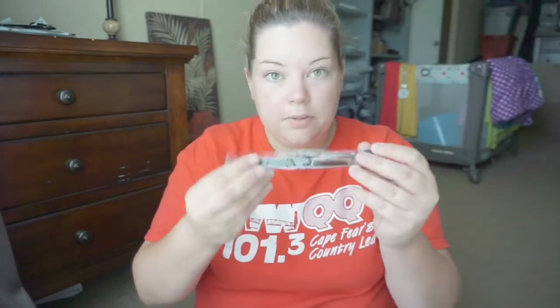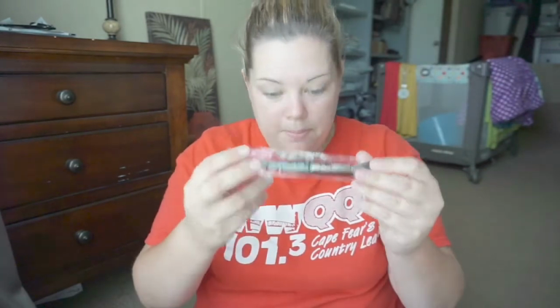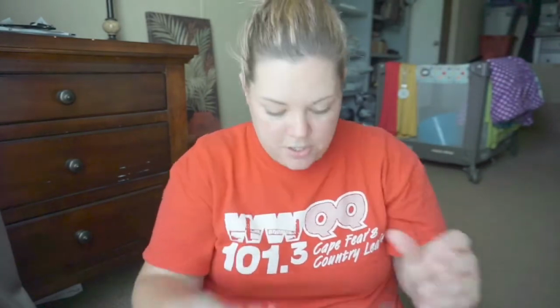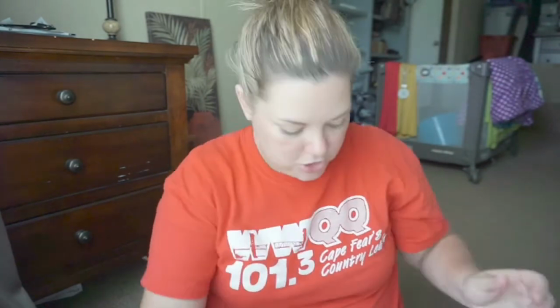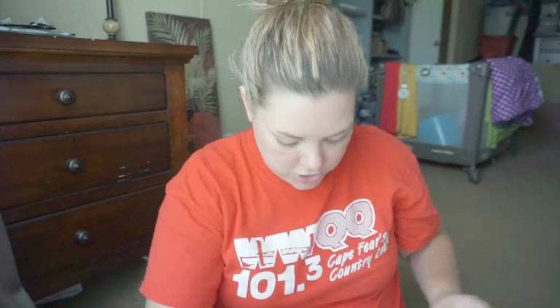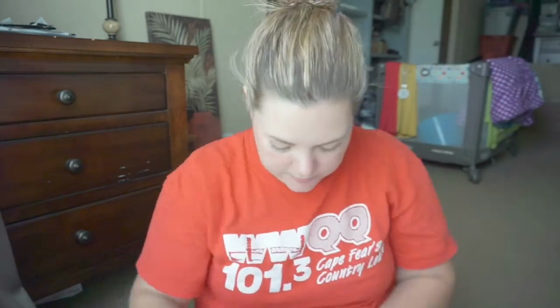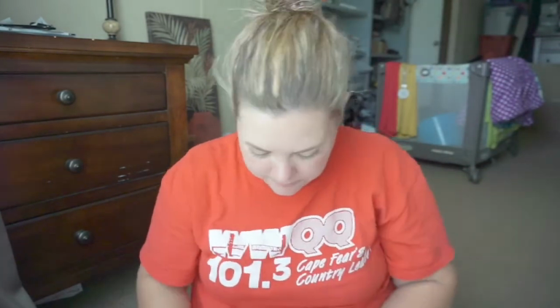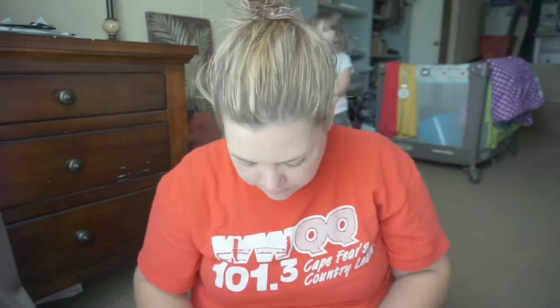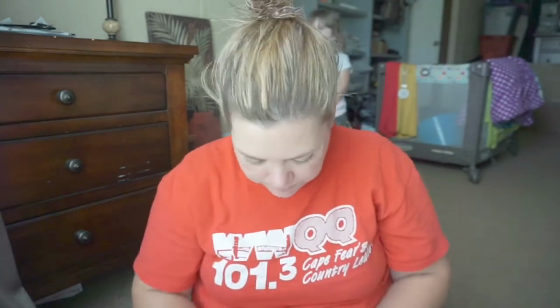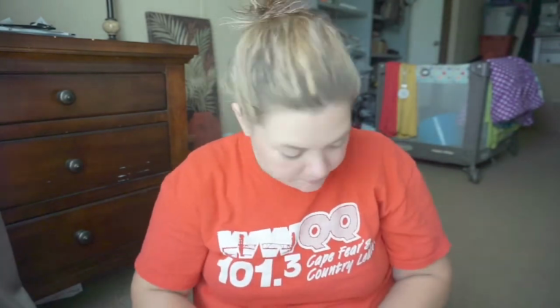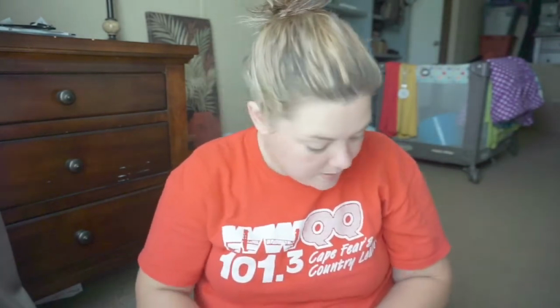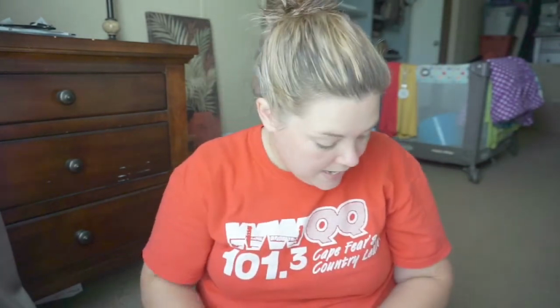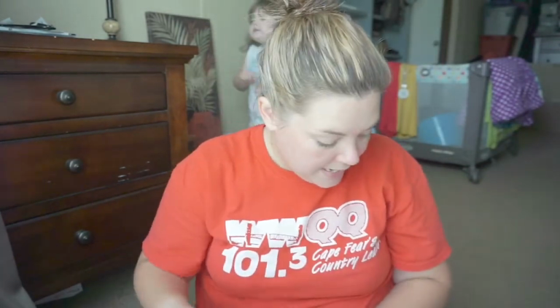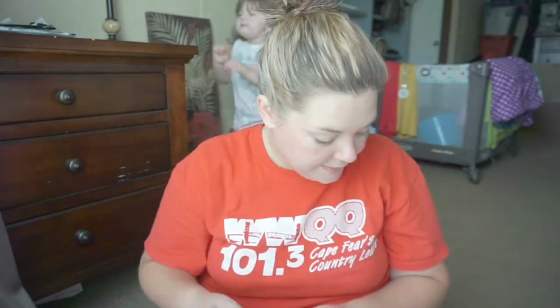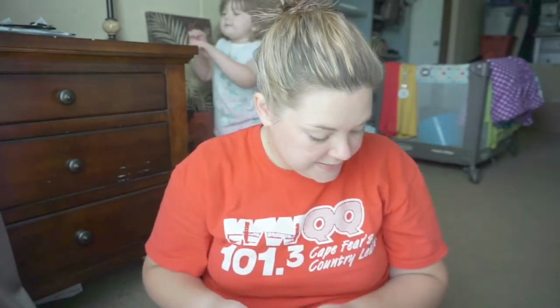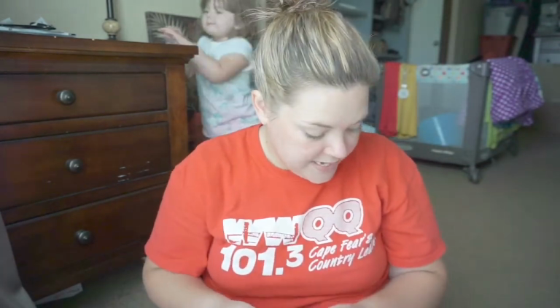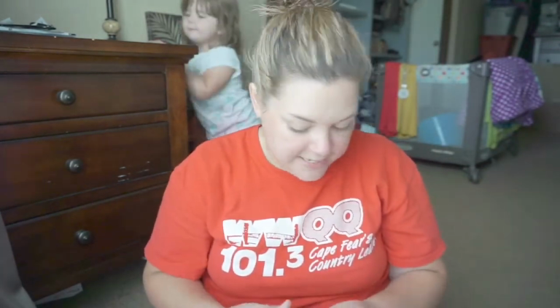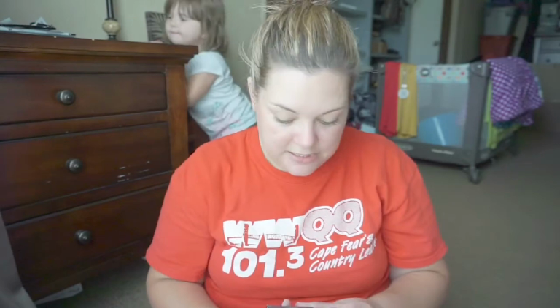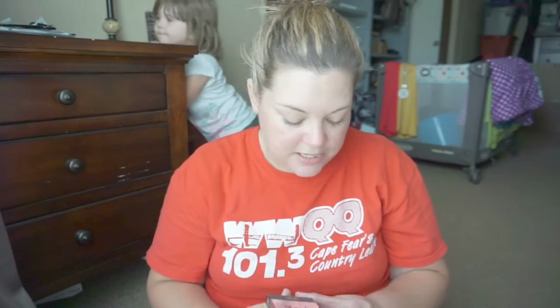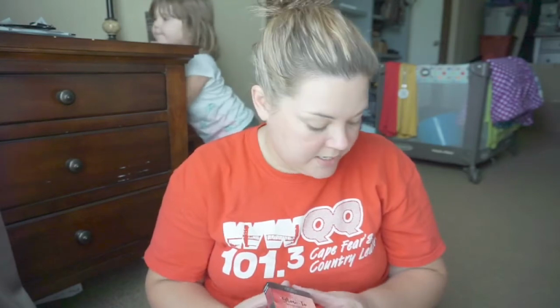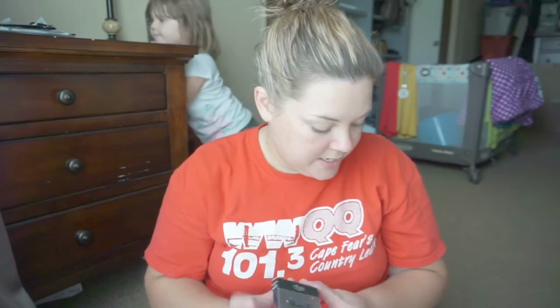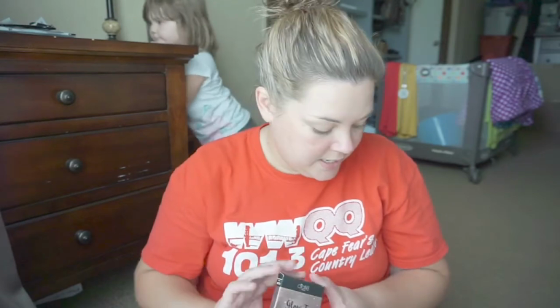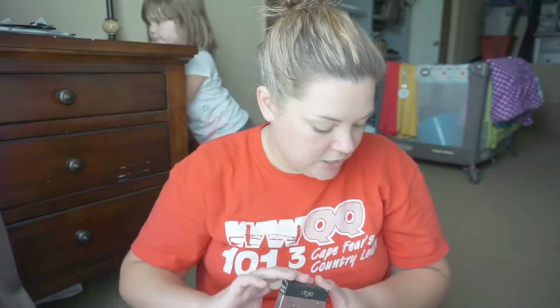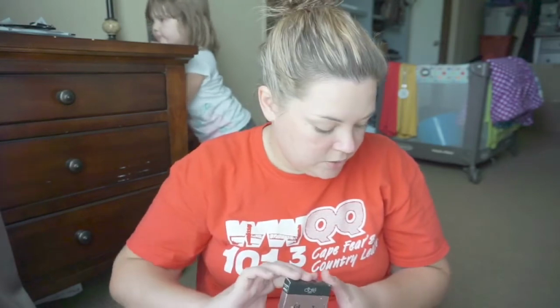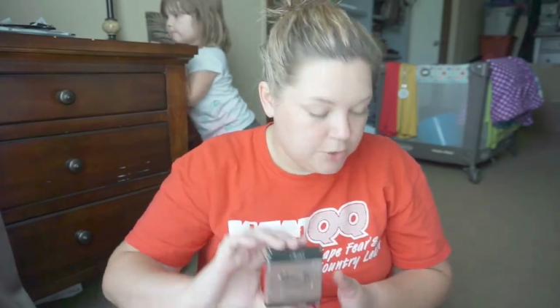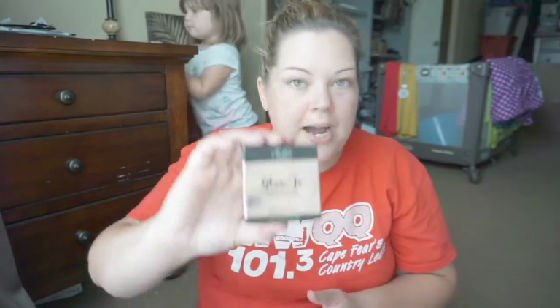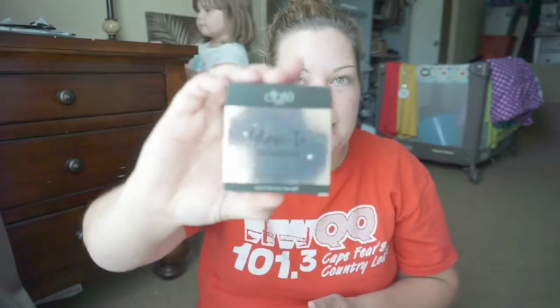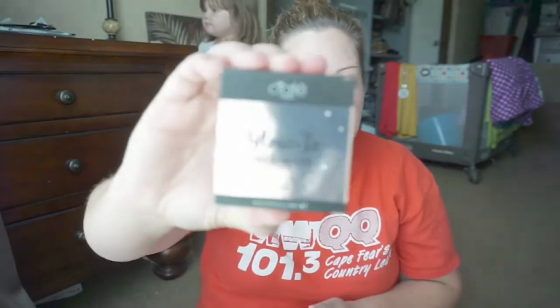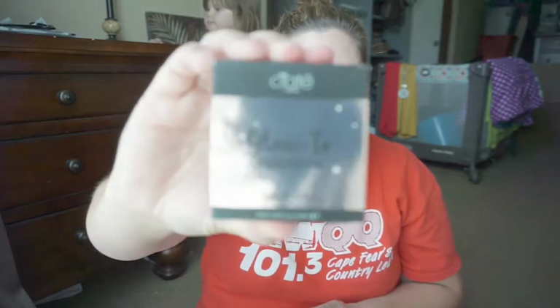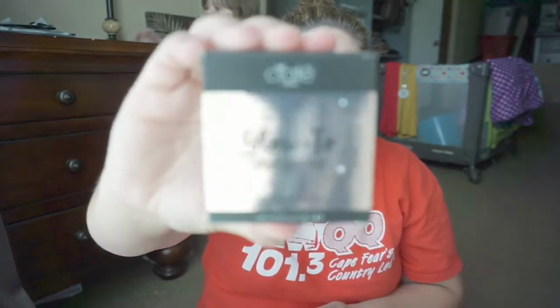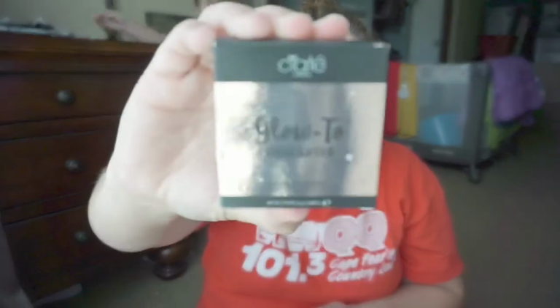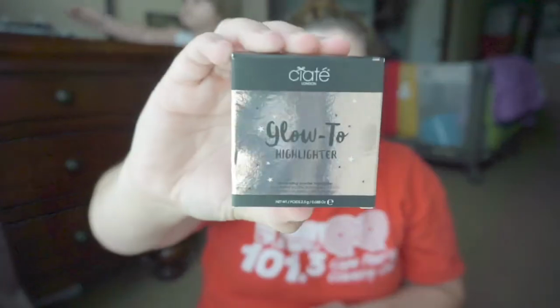Got the brush. I got this Ciate London Glow 2 Highlighter in Moon Dust.